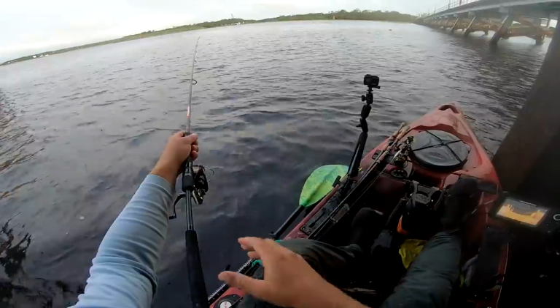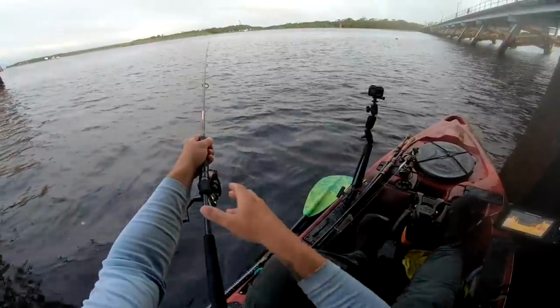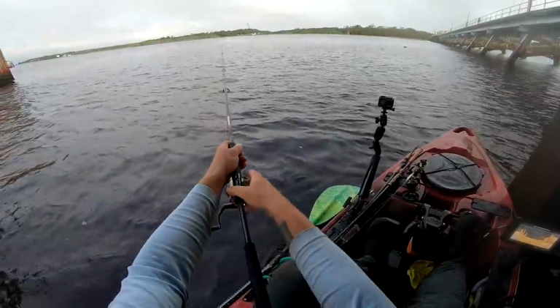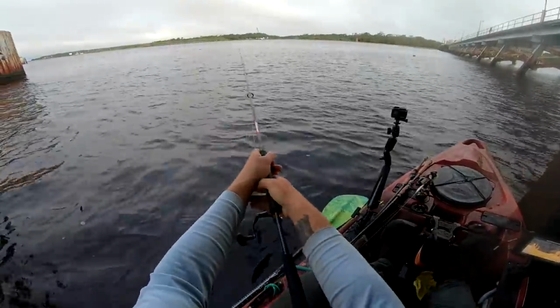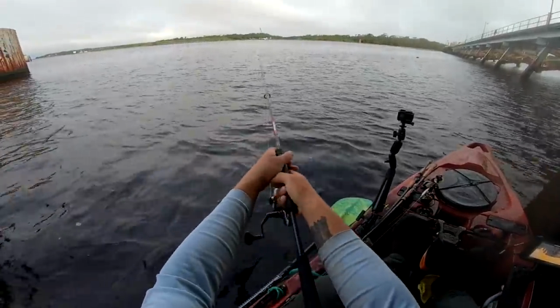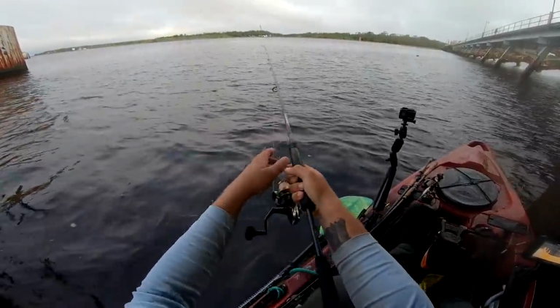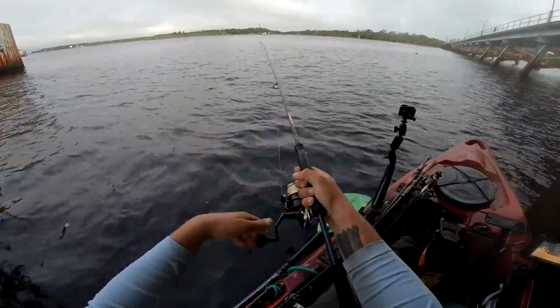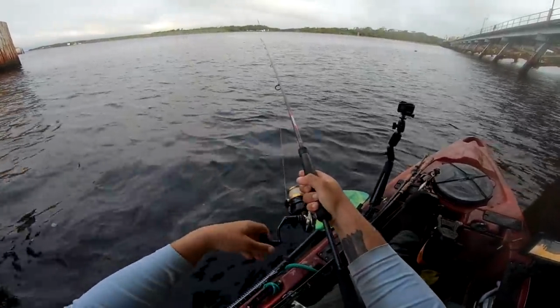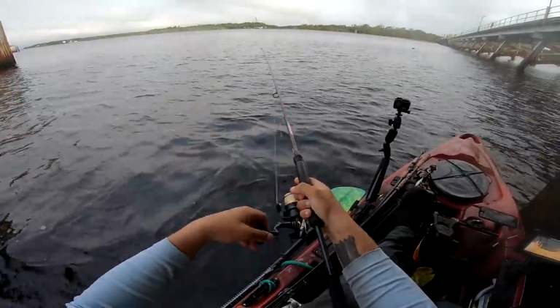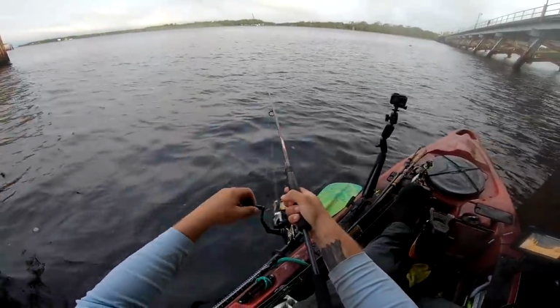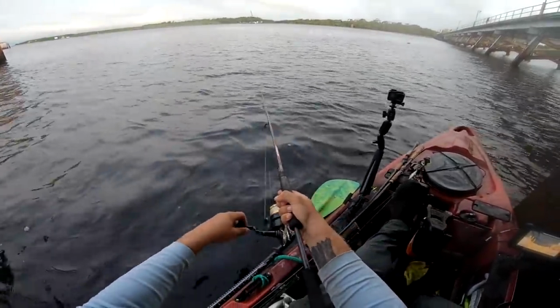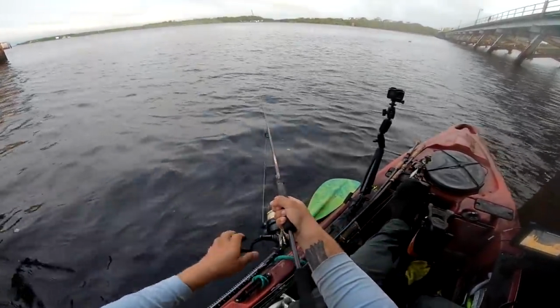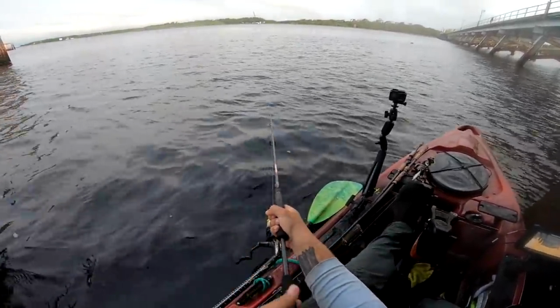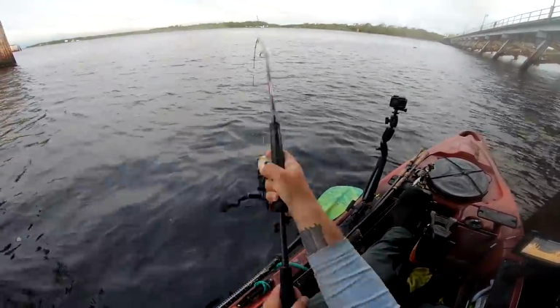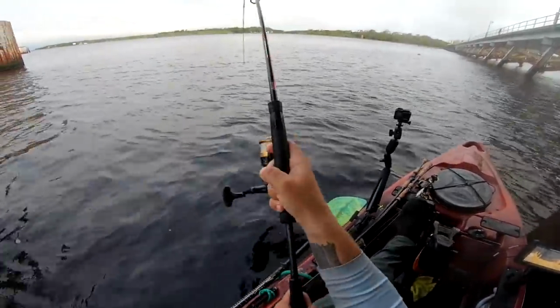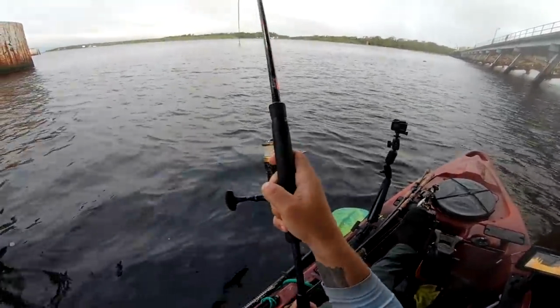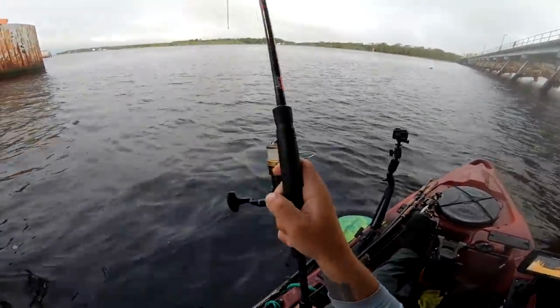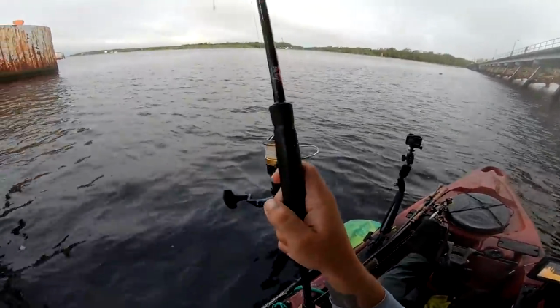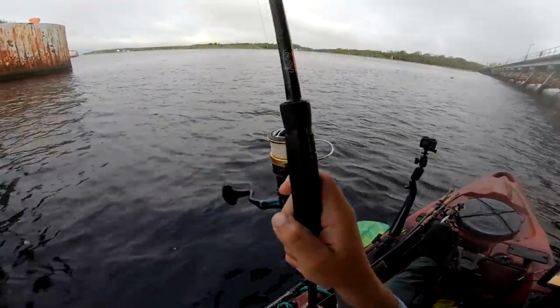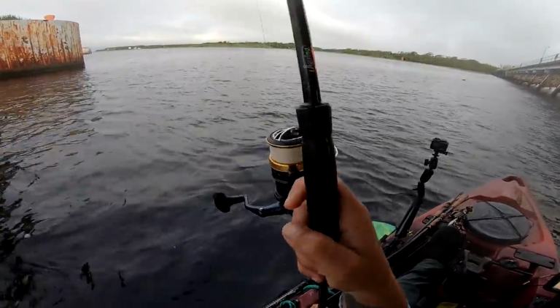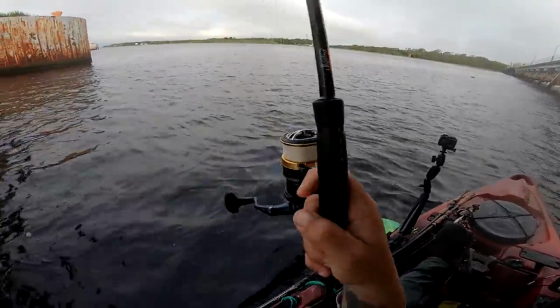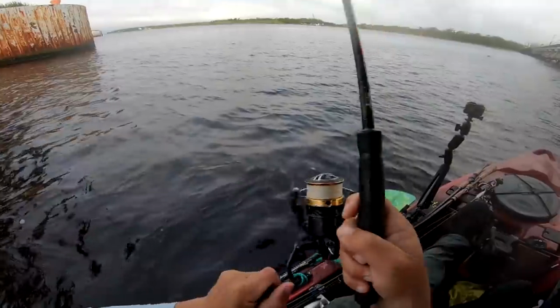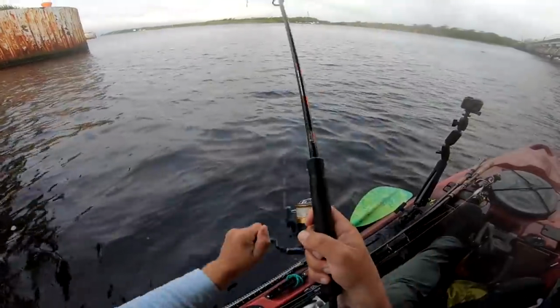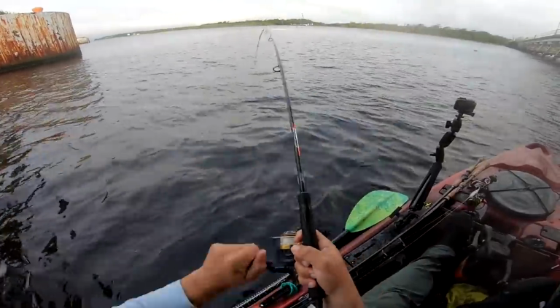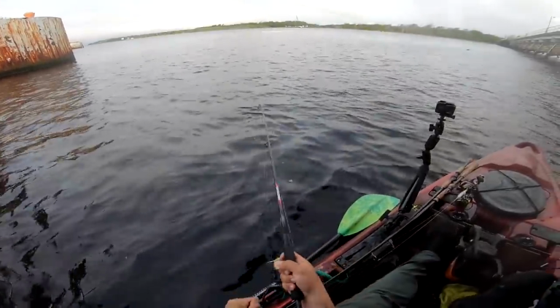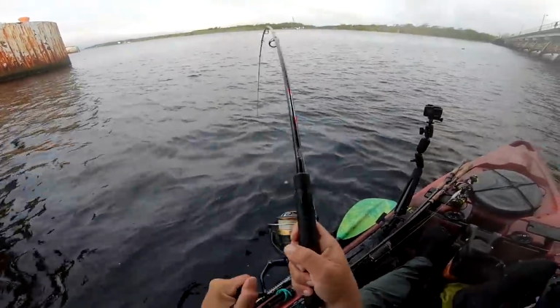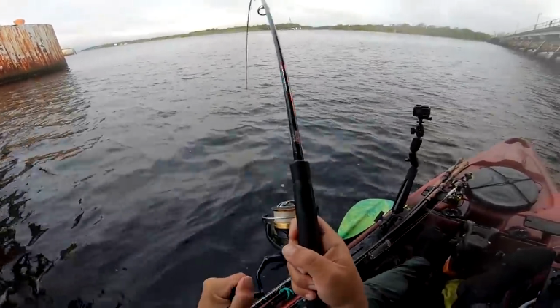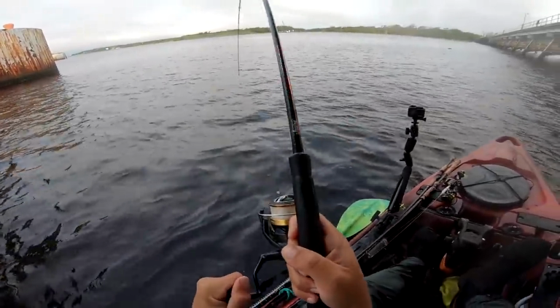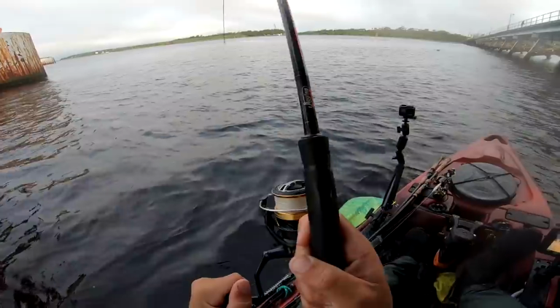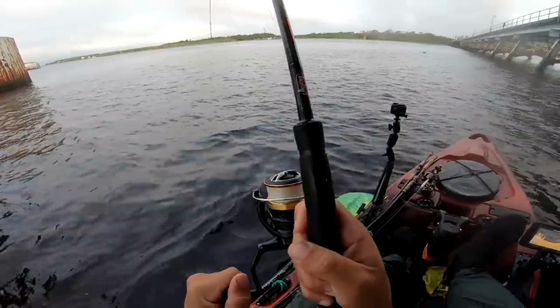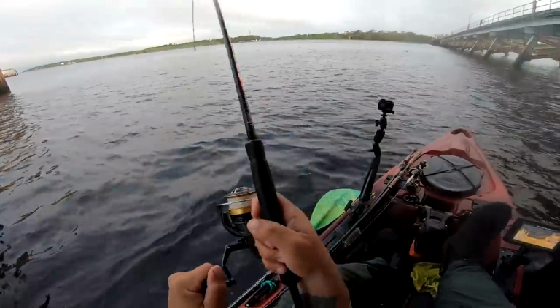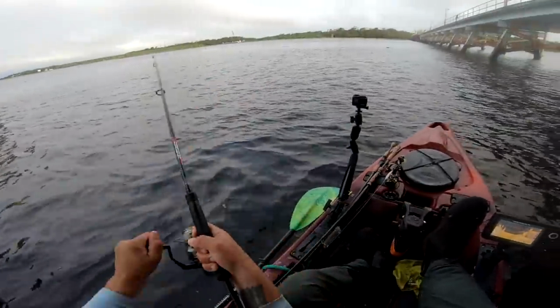I got a fish — holding on to it. Stick him! Oh my god, that's a huge fish.